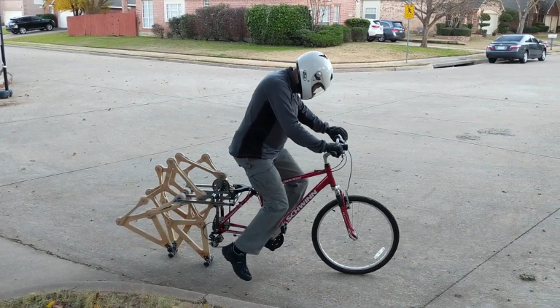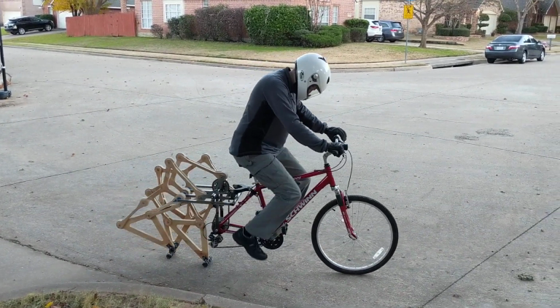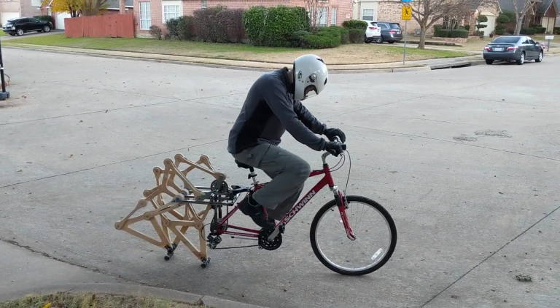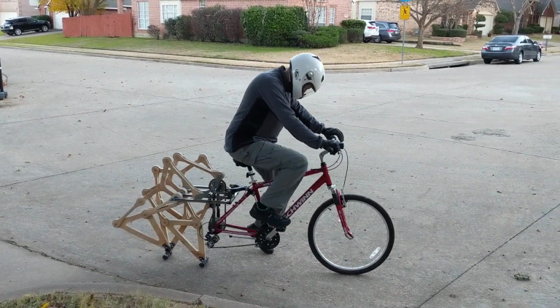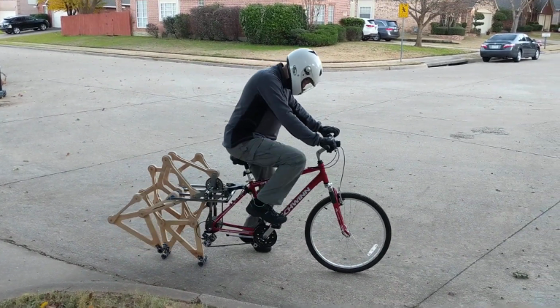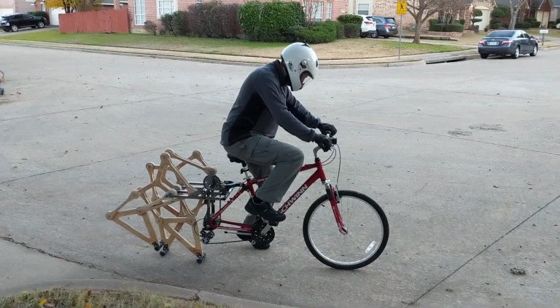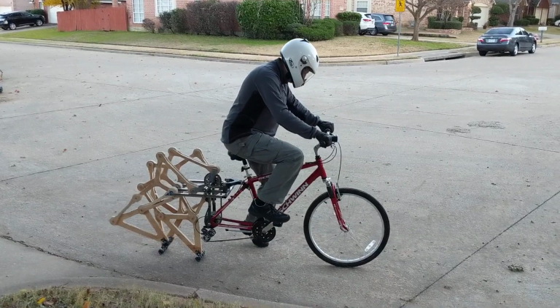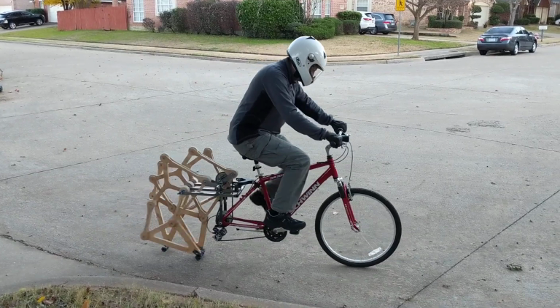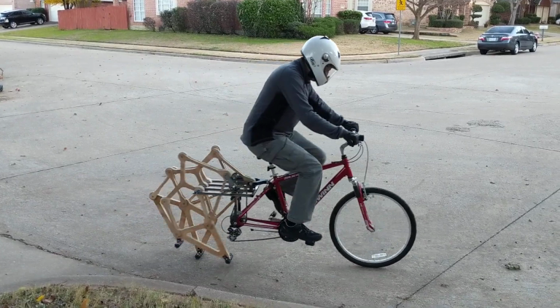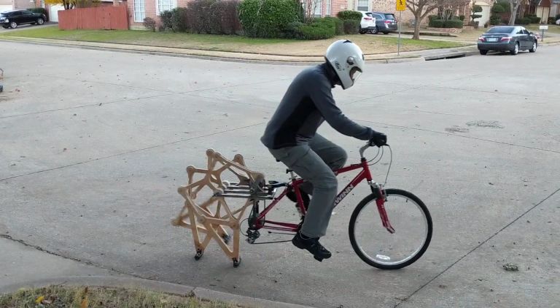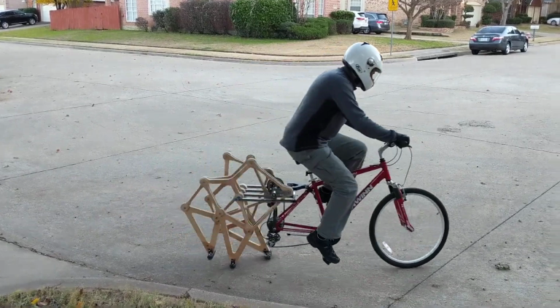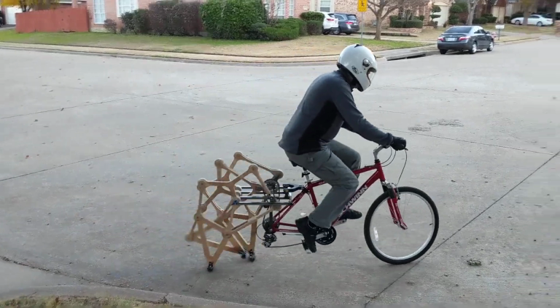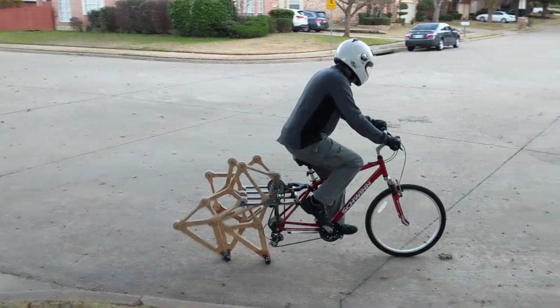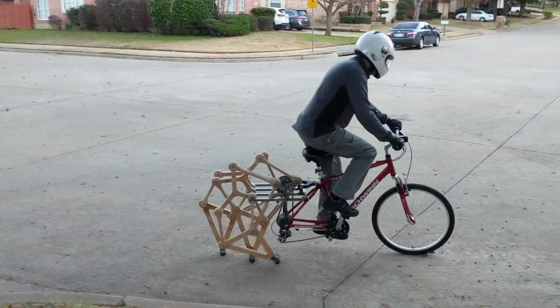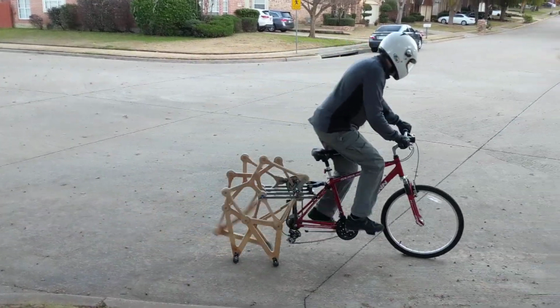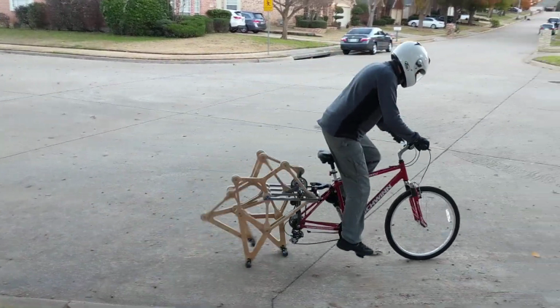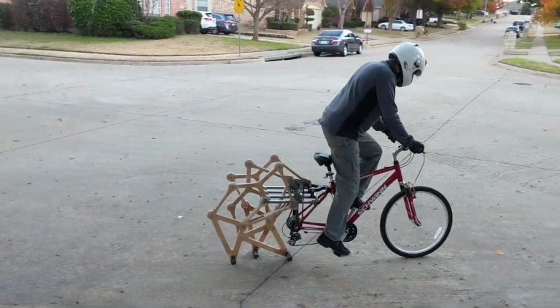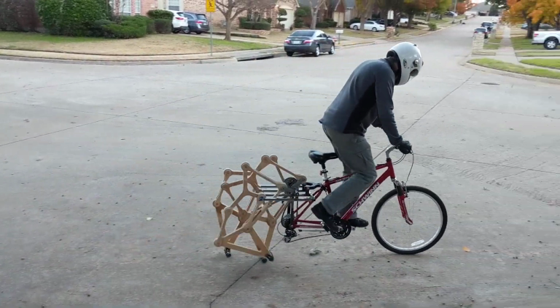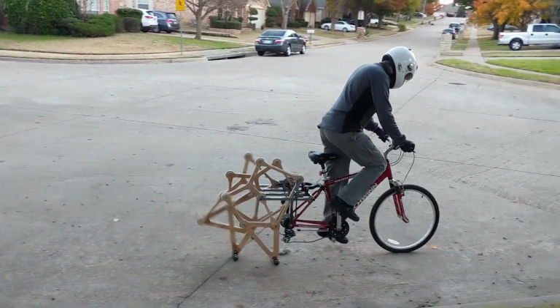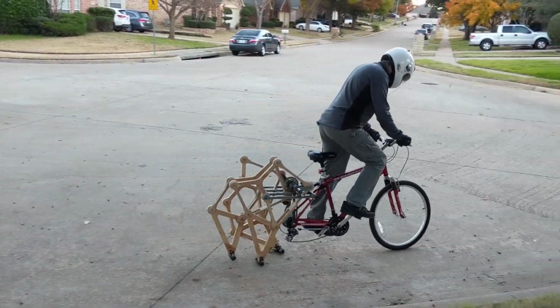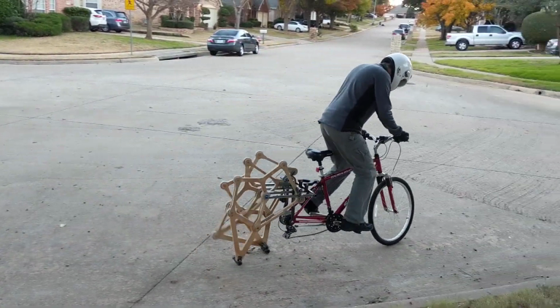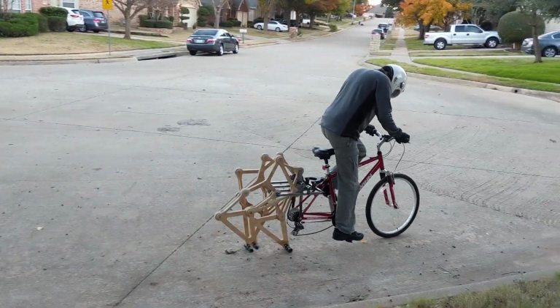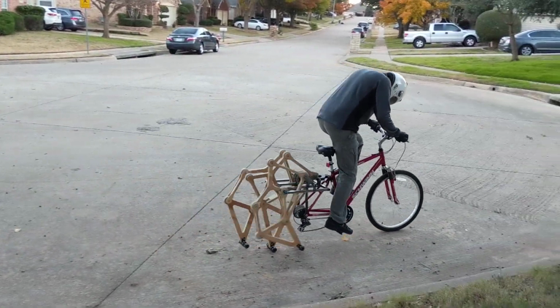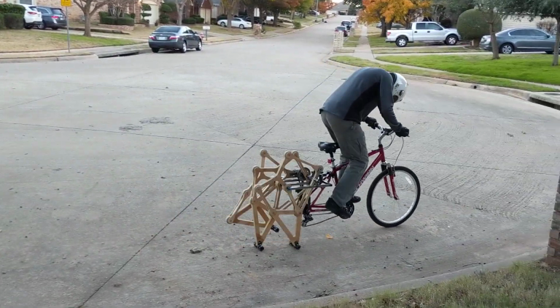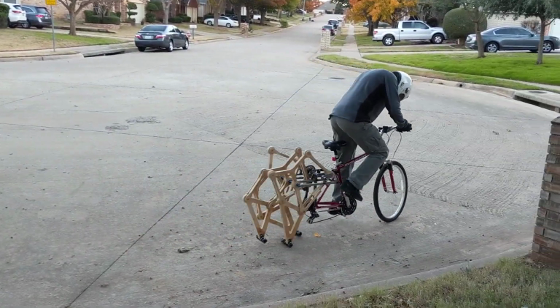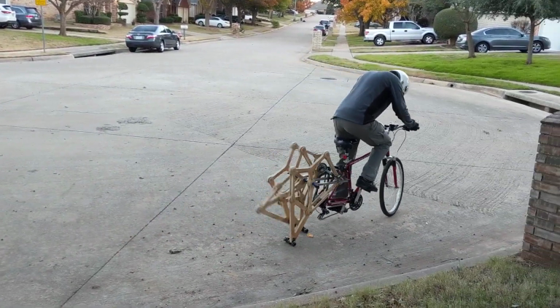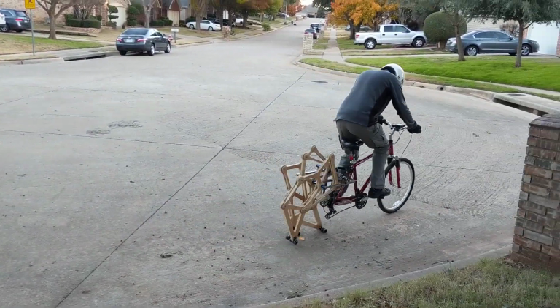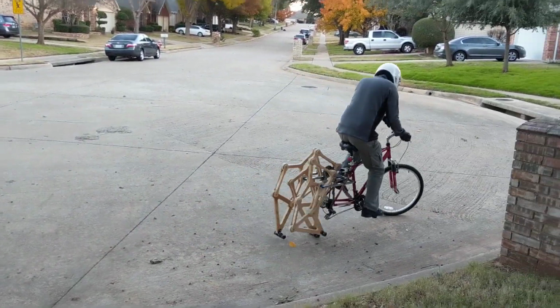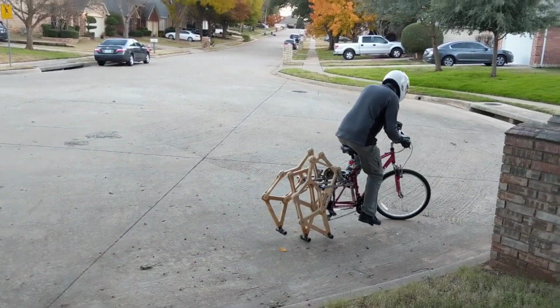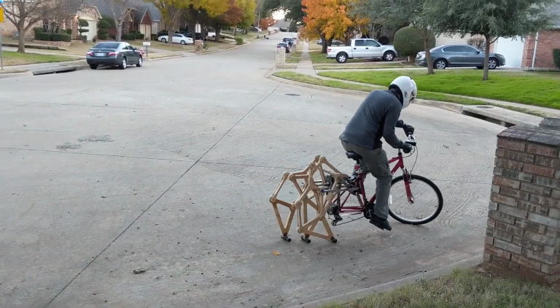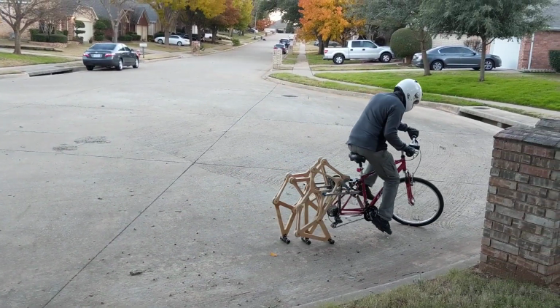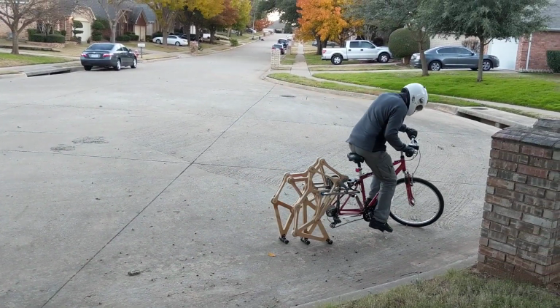Hello everyone! I'm going to let the sooner parlor with the early declaration of the new build.